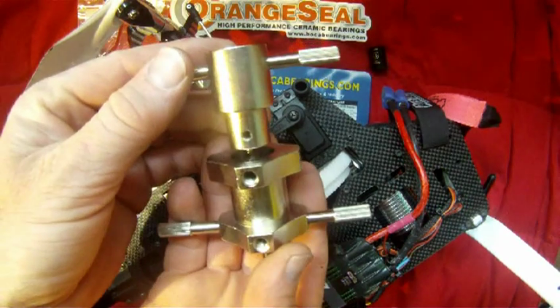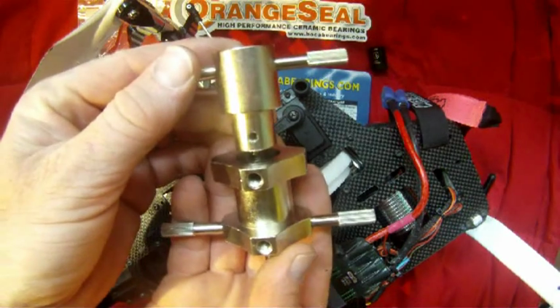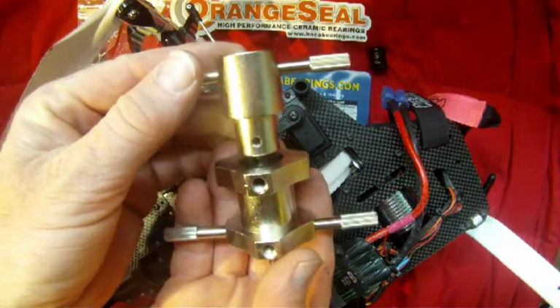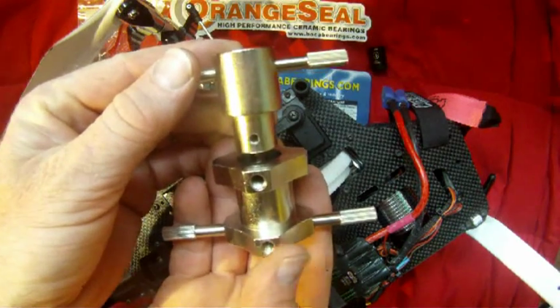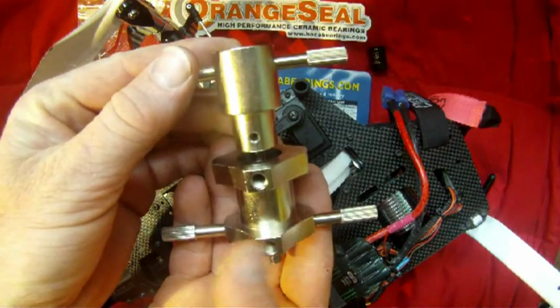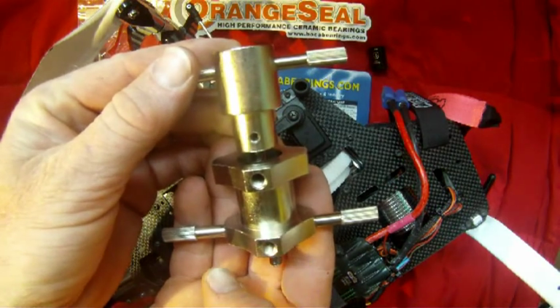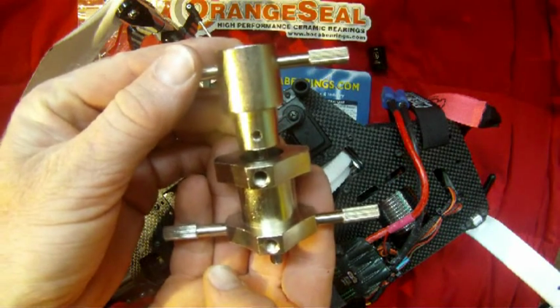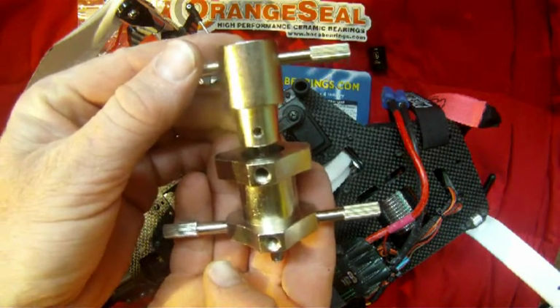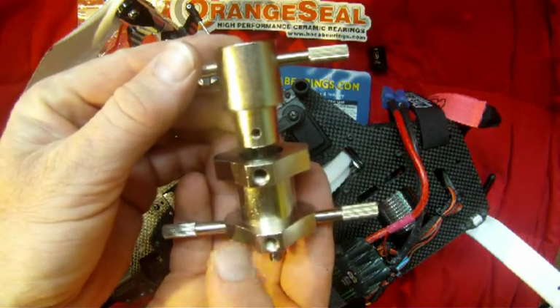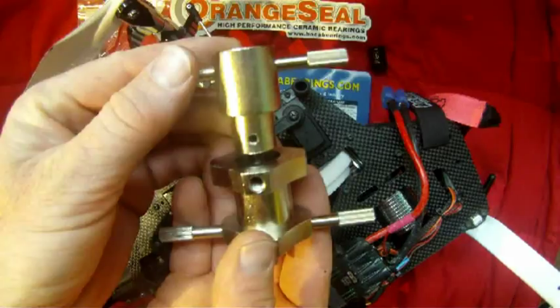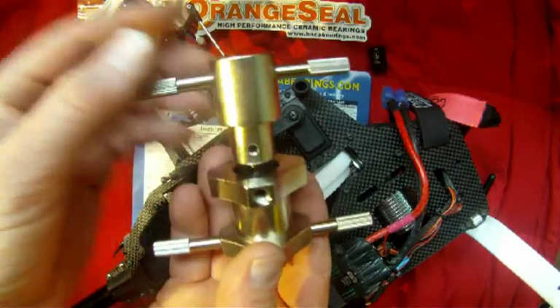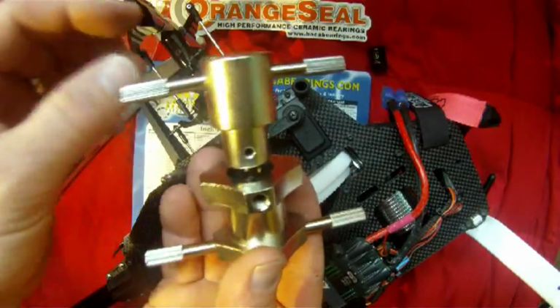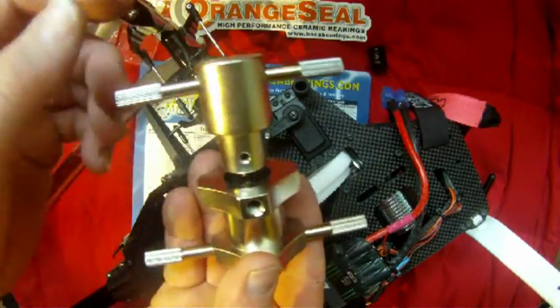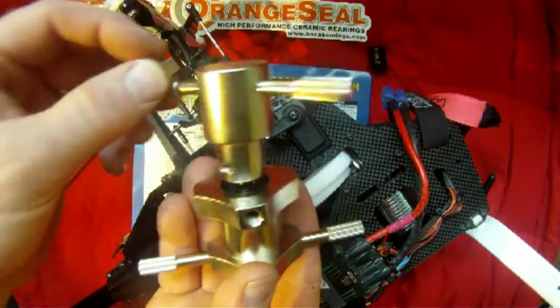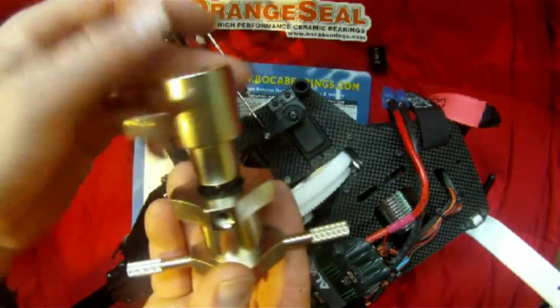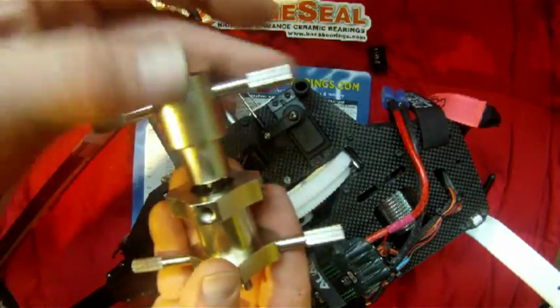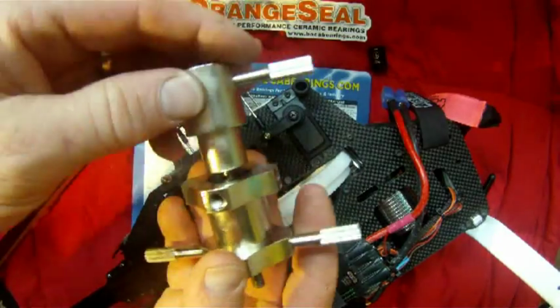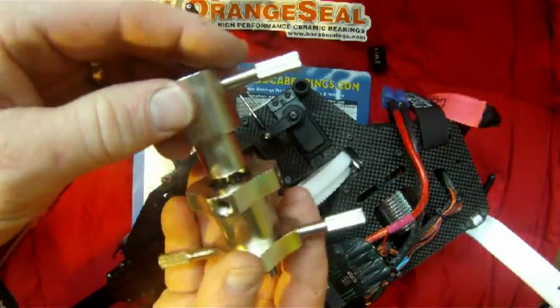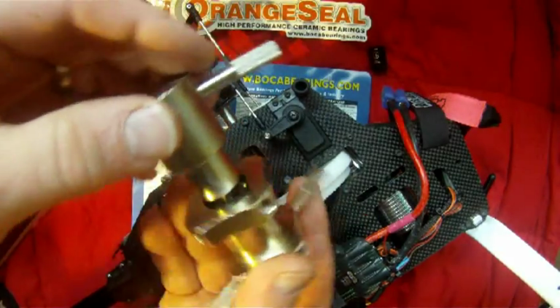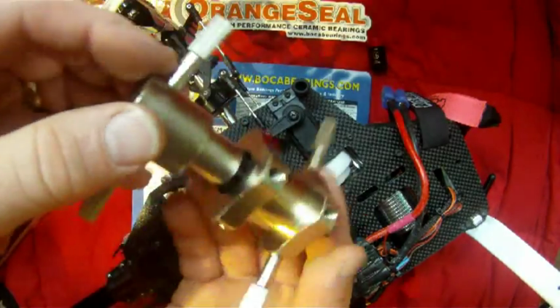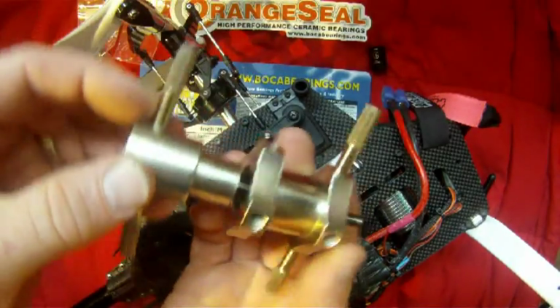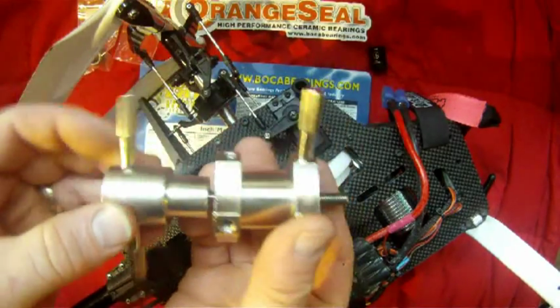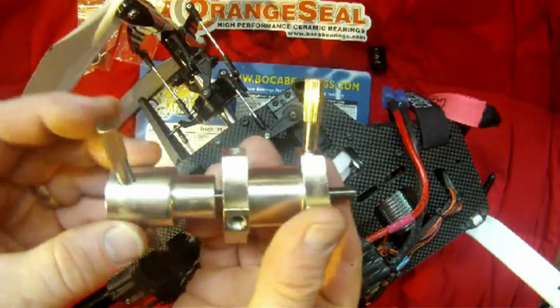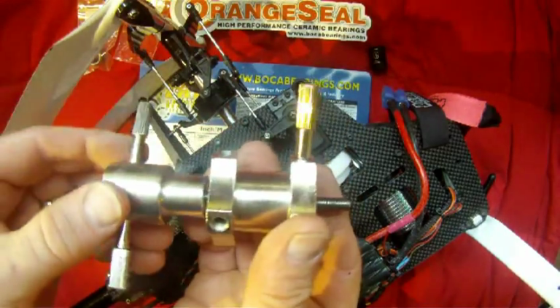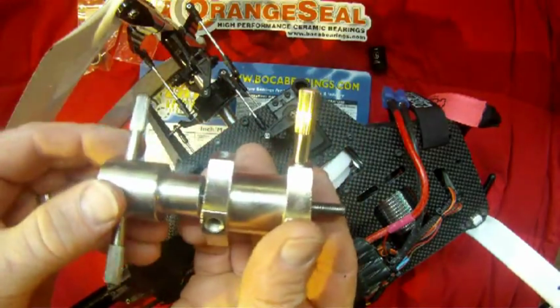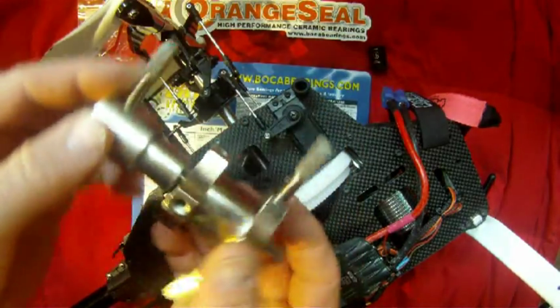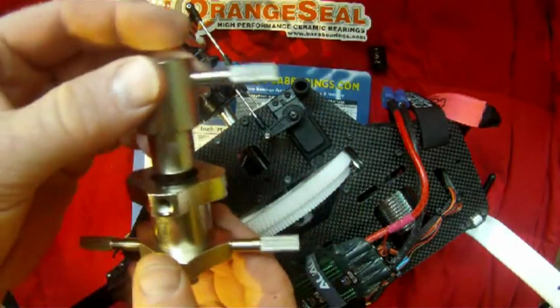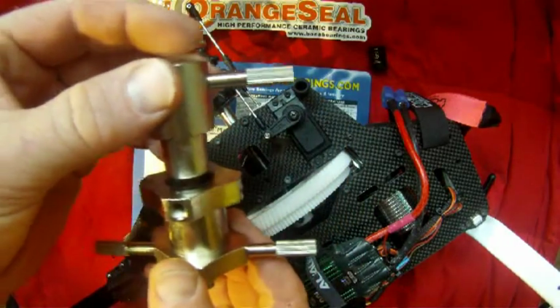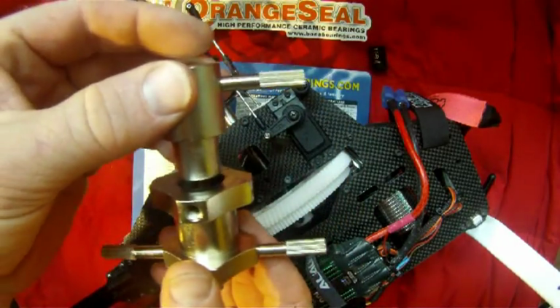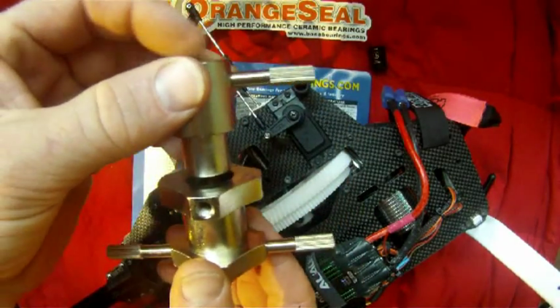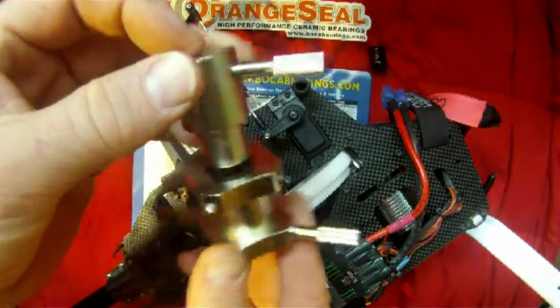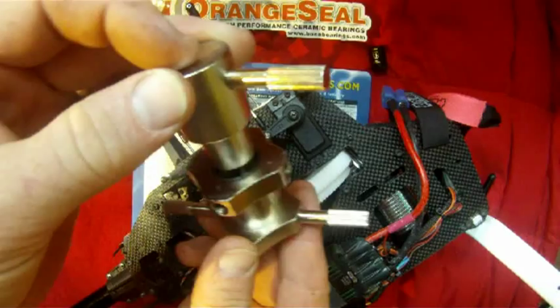But you can get a bearing press like this — it makes the job a lot easier. So we'll go ahead and get started on that.